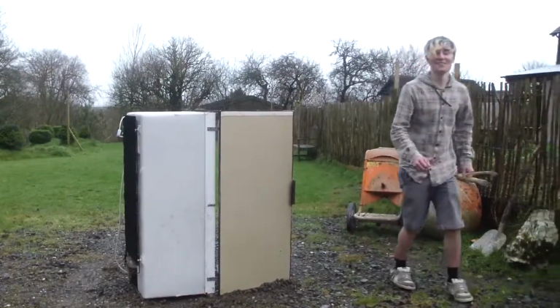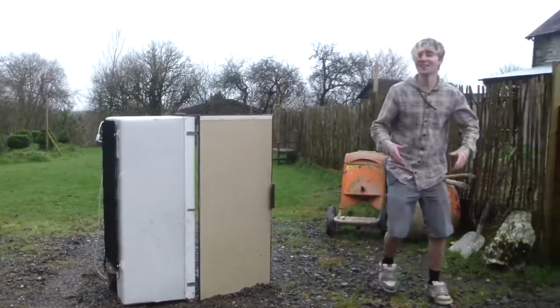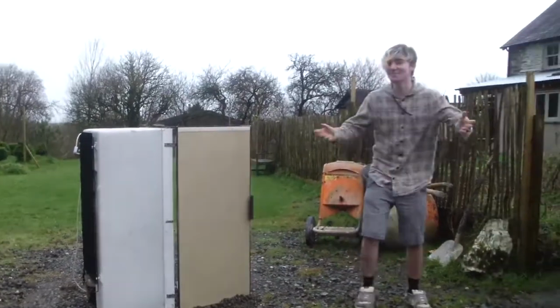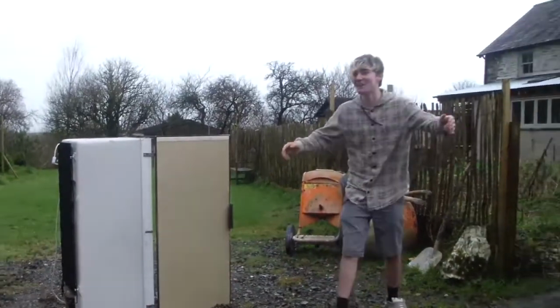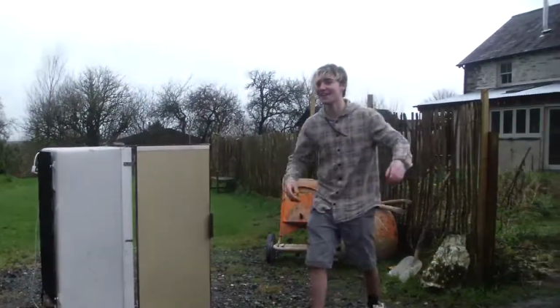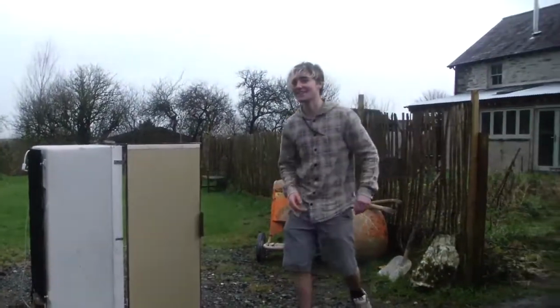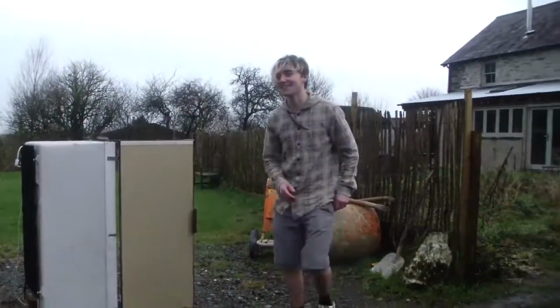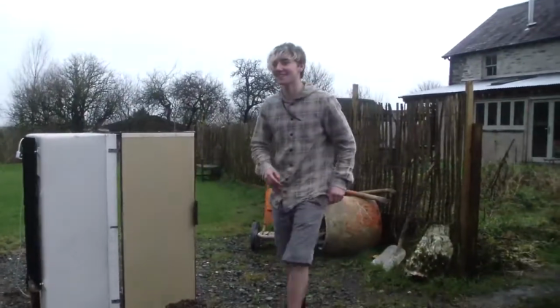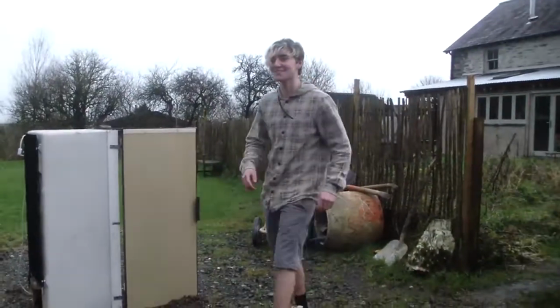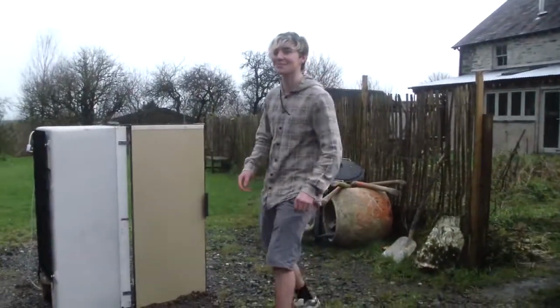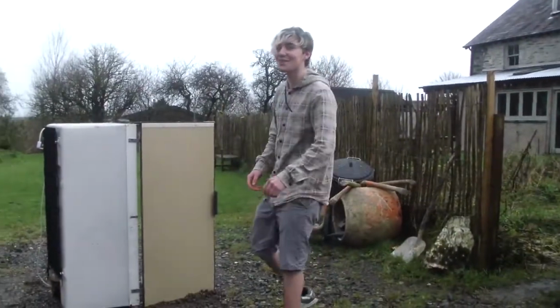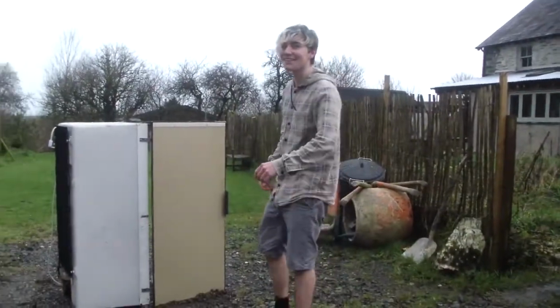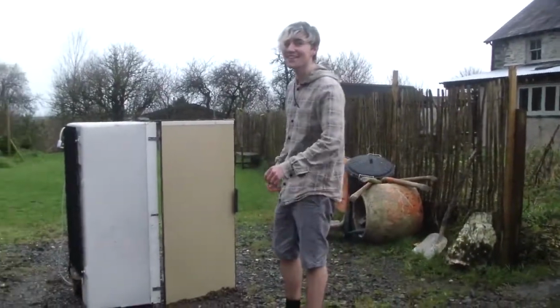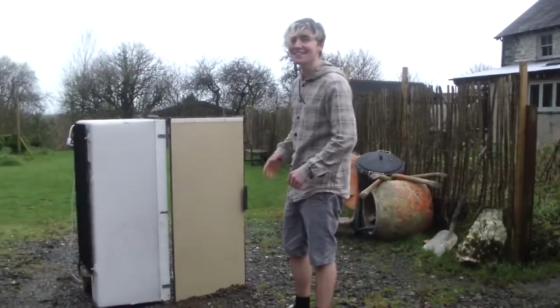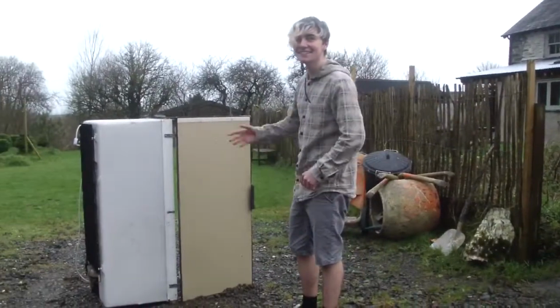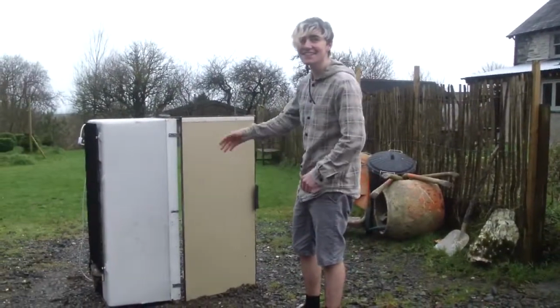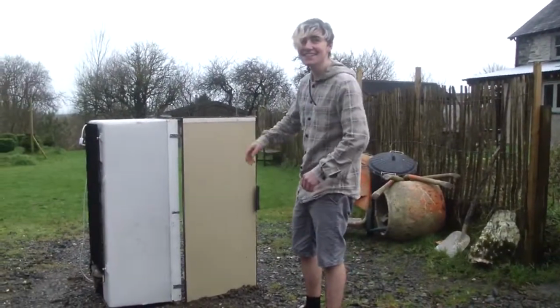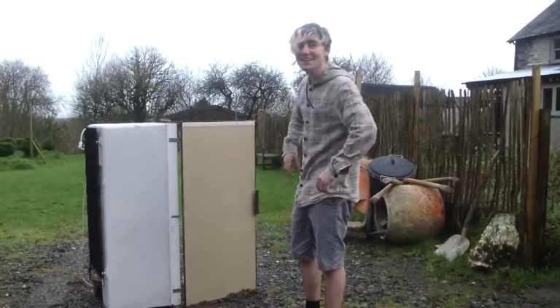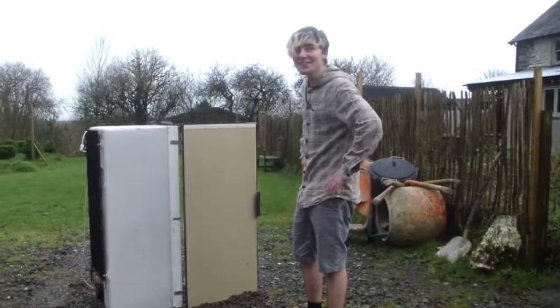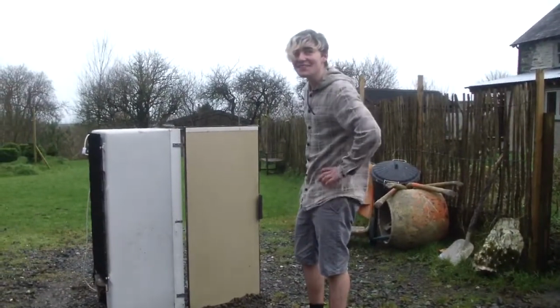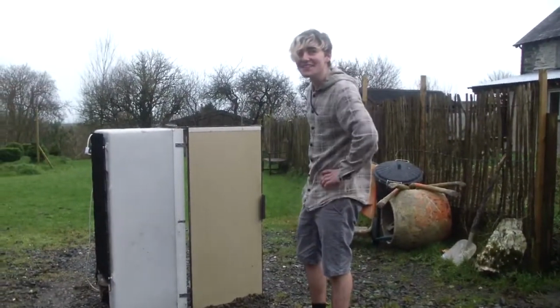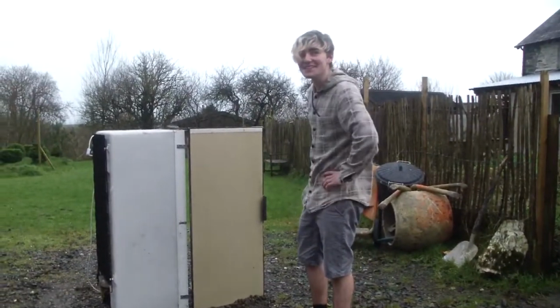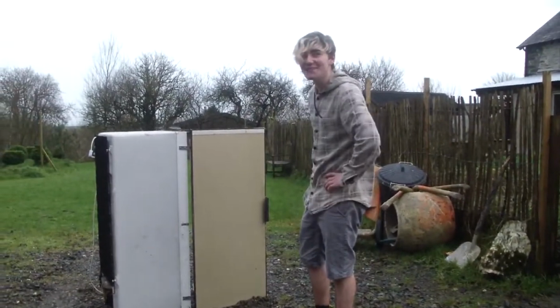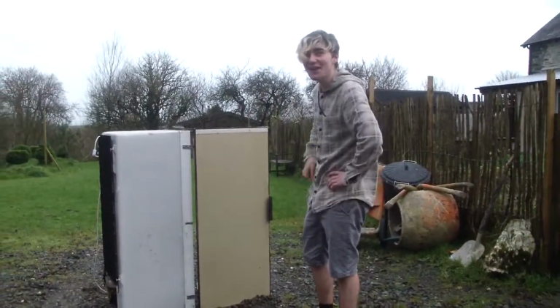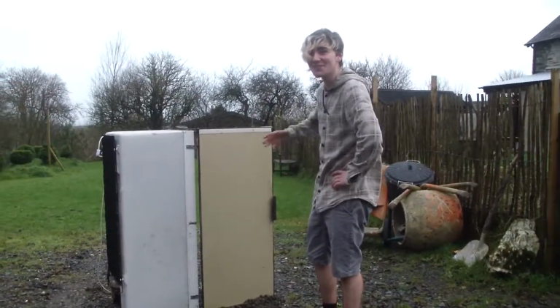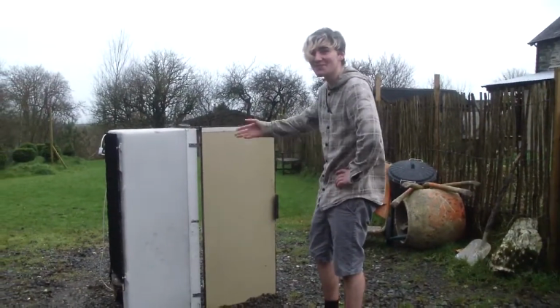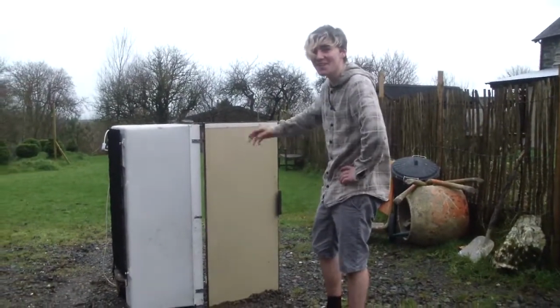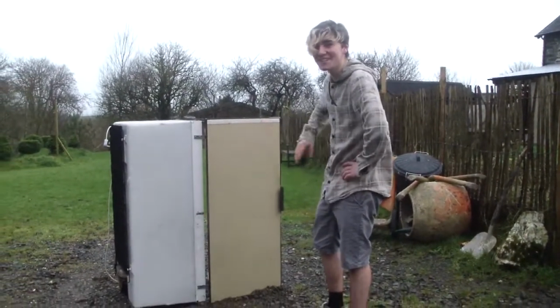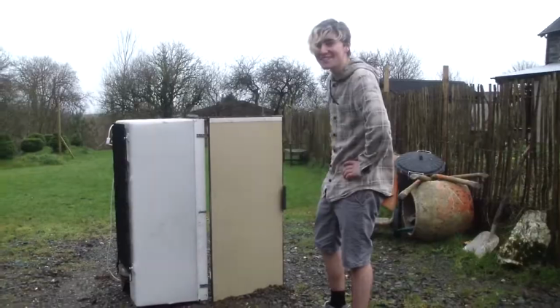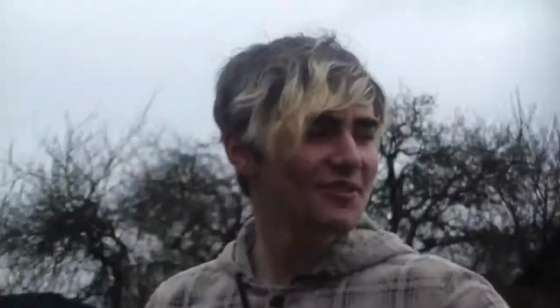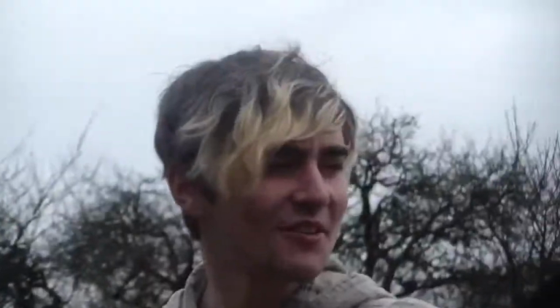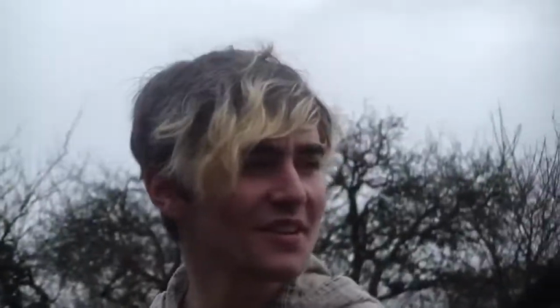Welcome back to Science with Greg. Today, we're taking apart a fridge. Are you ready?